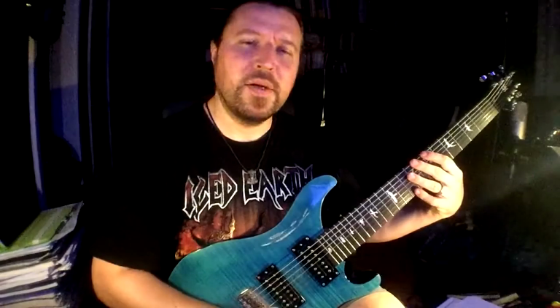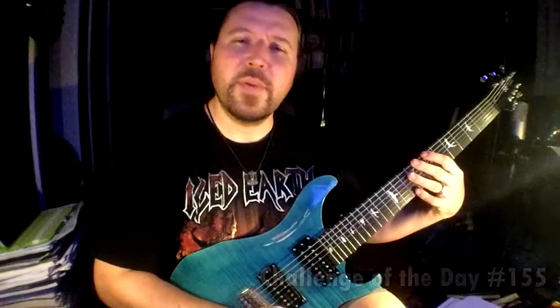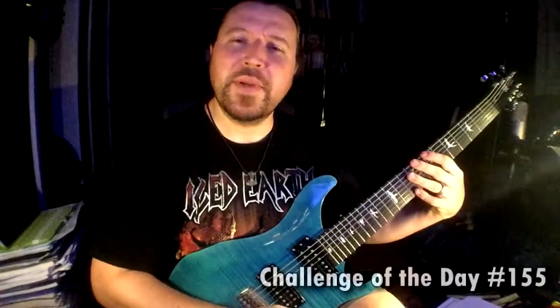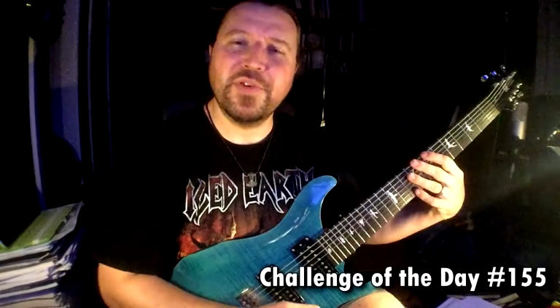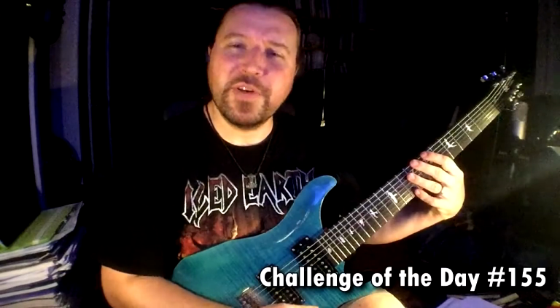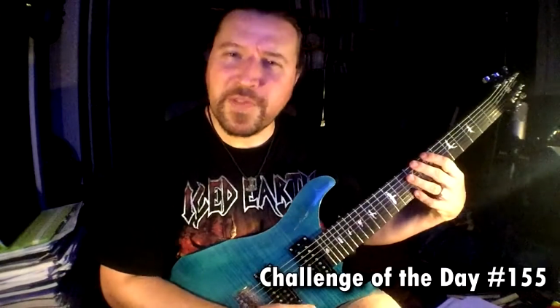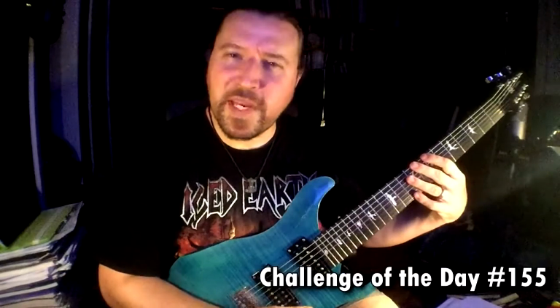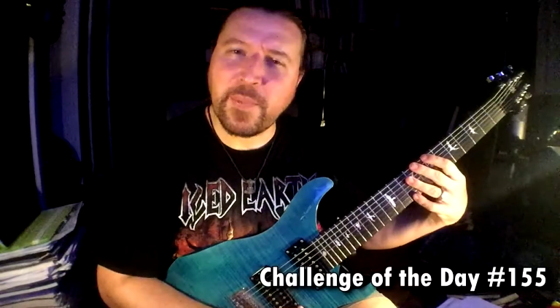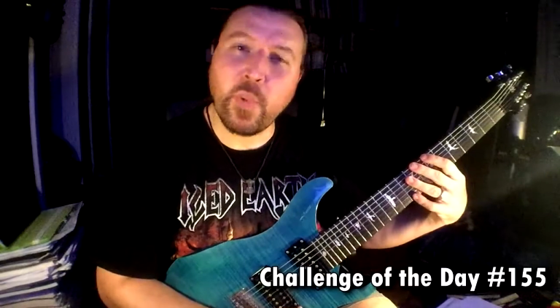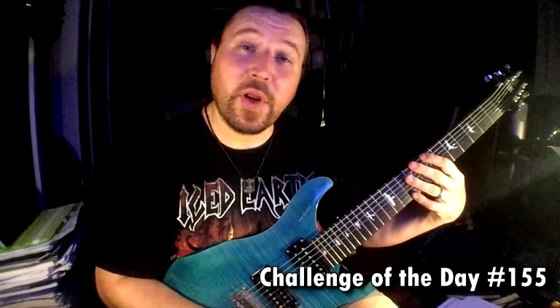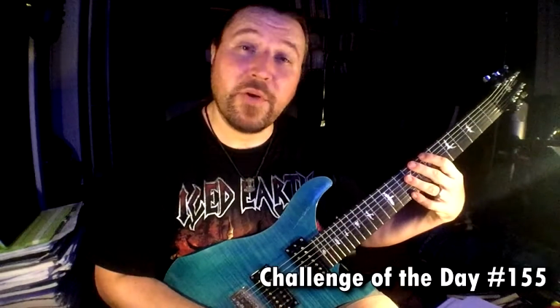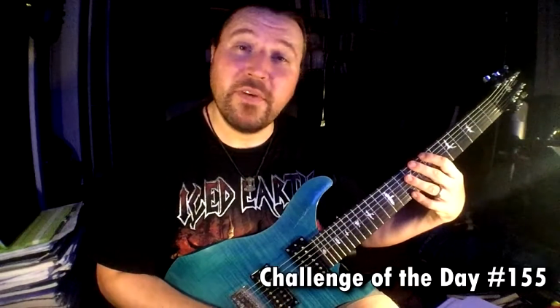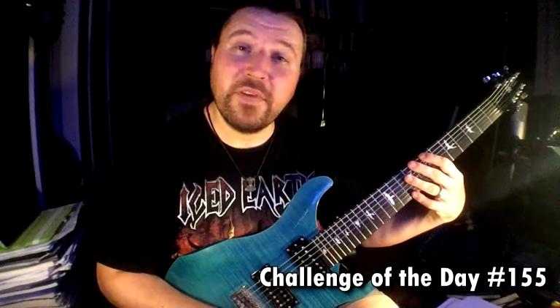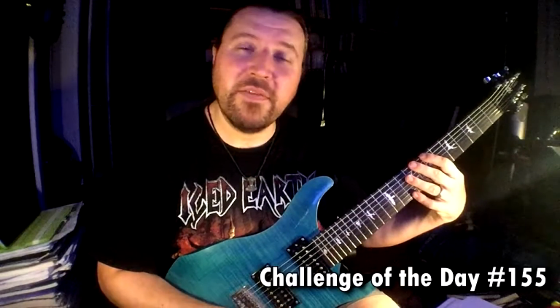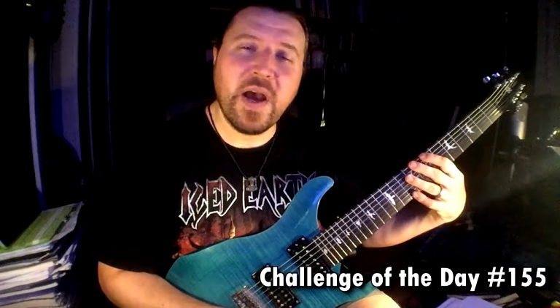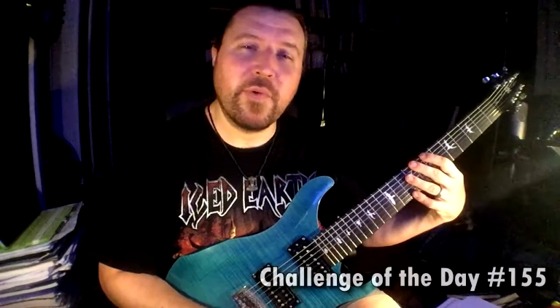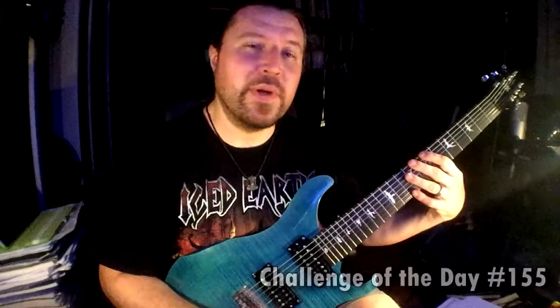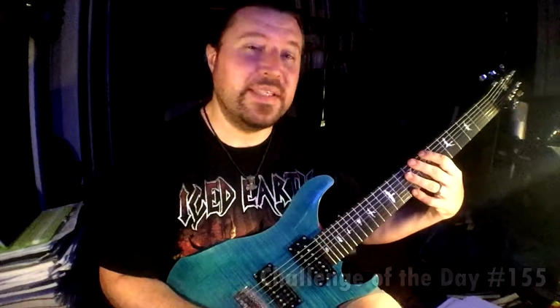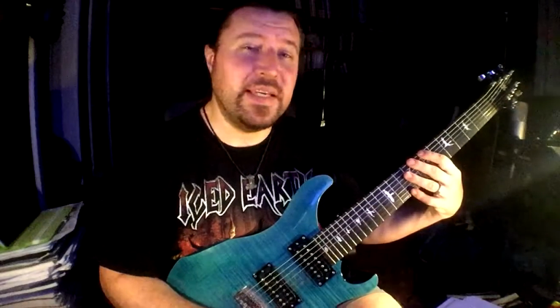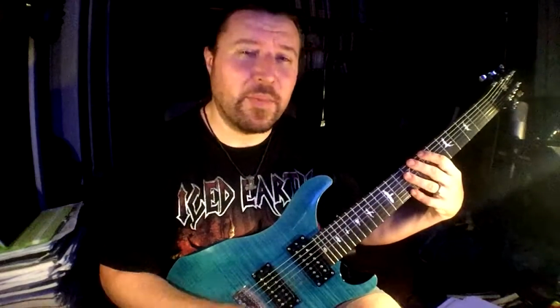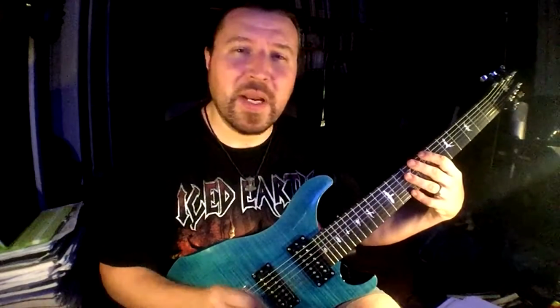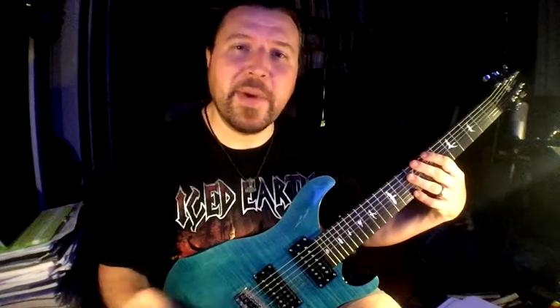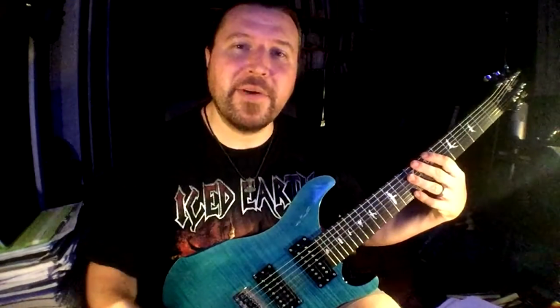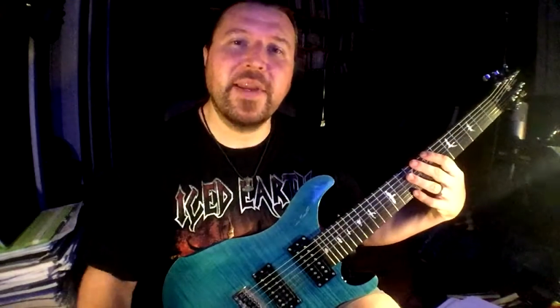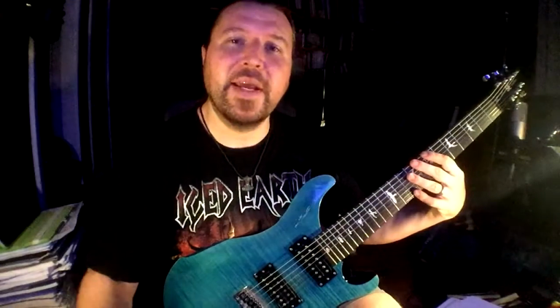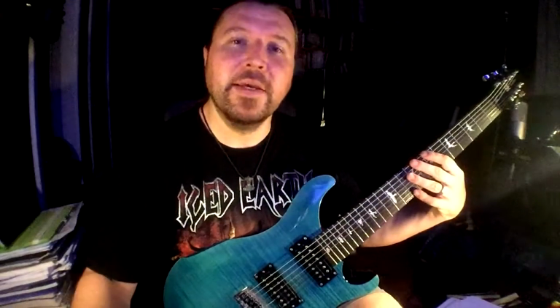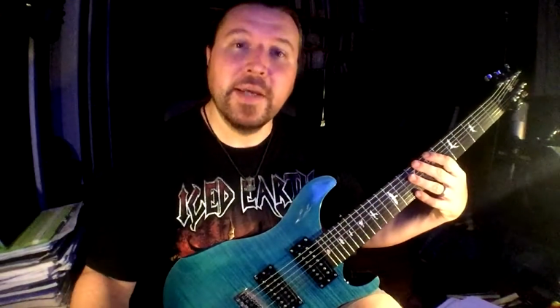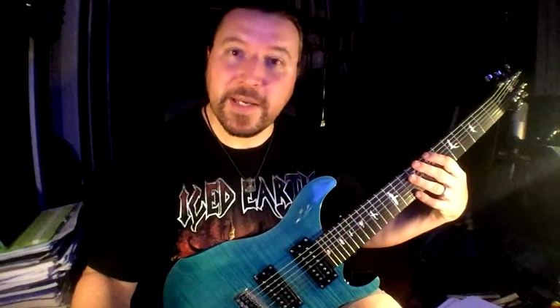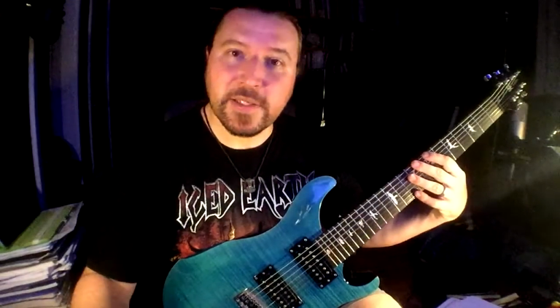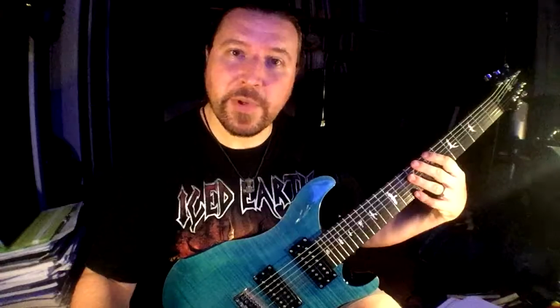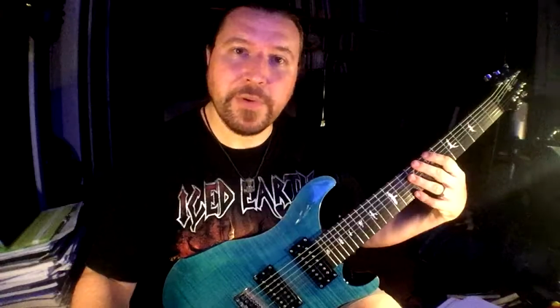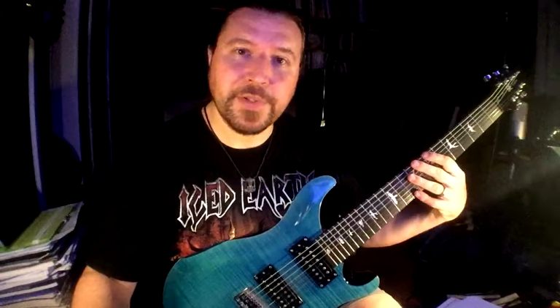Shred Mentor, challenge of the day number 155. We're in D harmonic minor today, and here's how it goes.